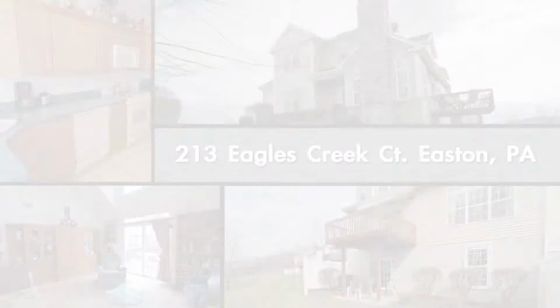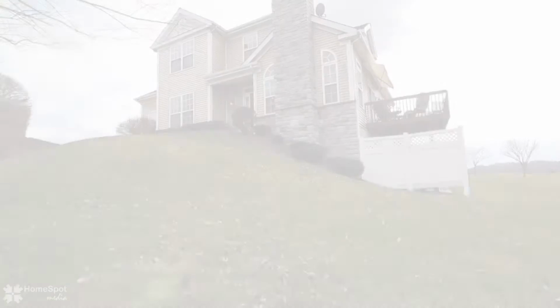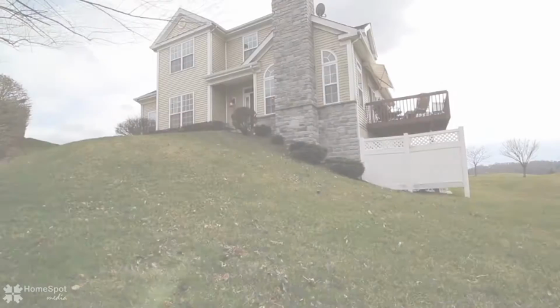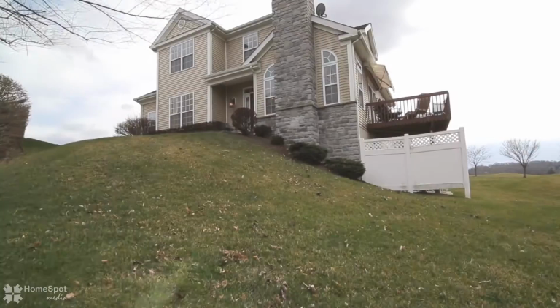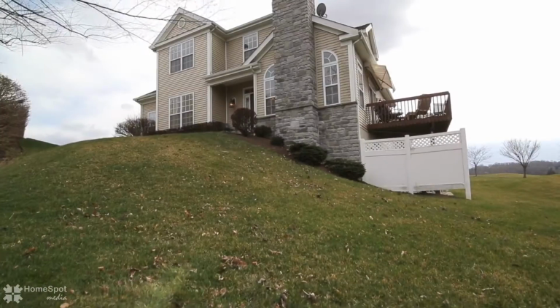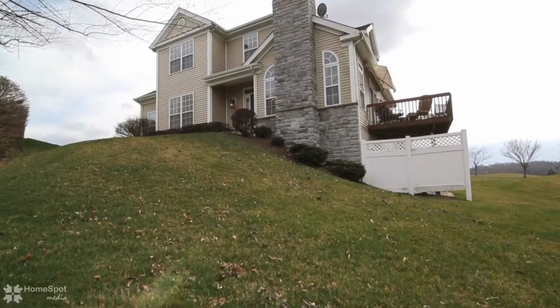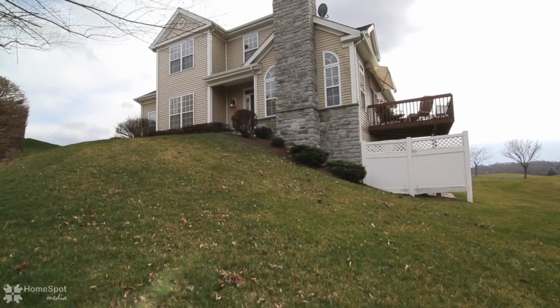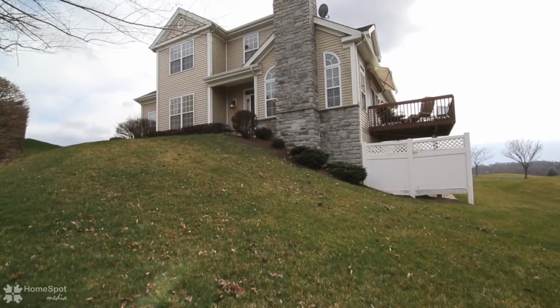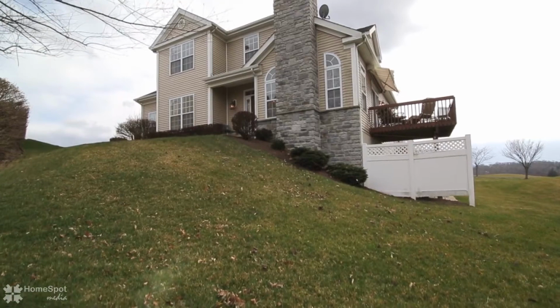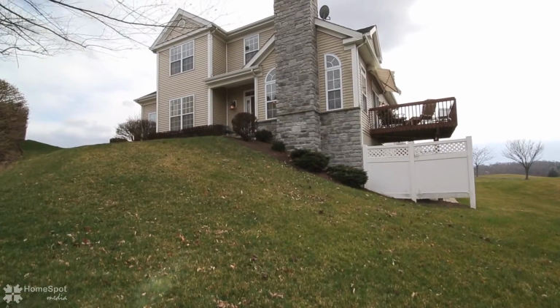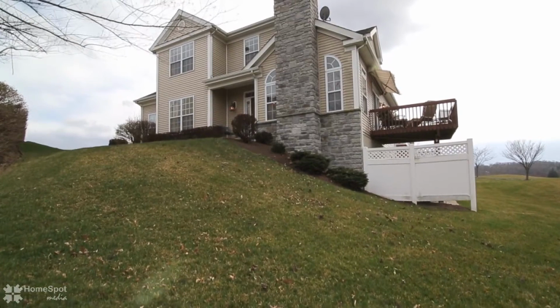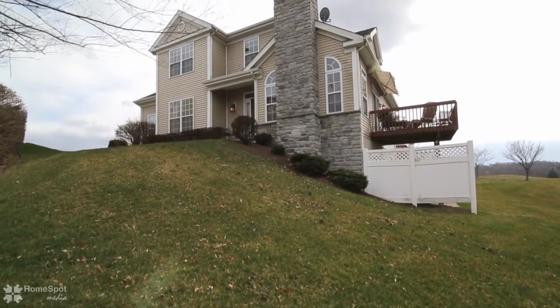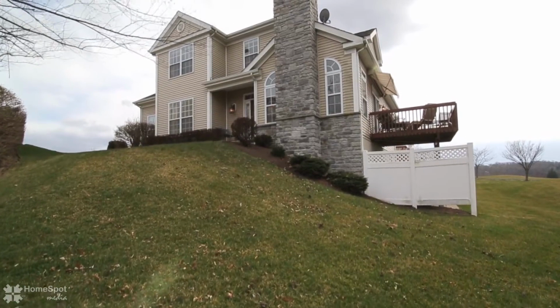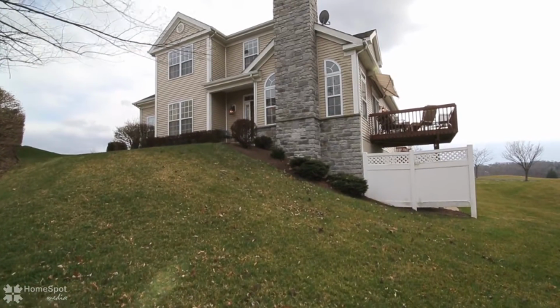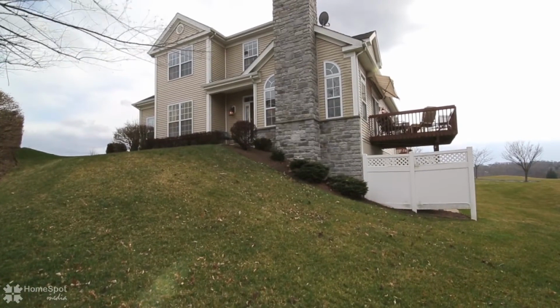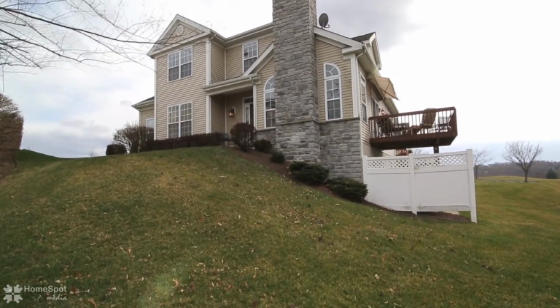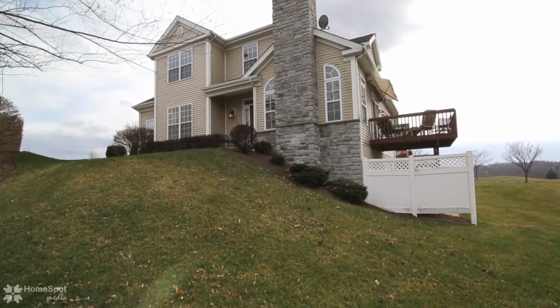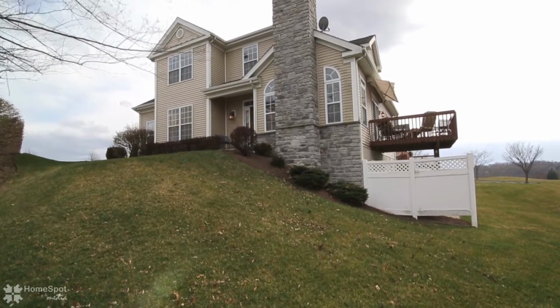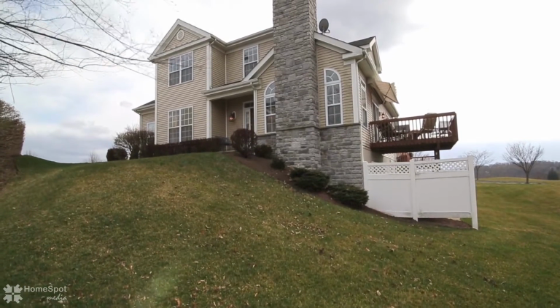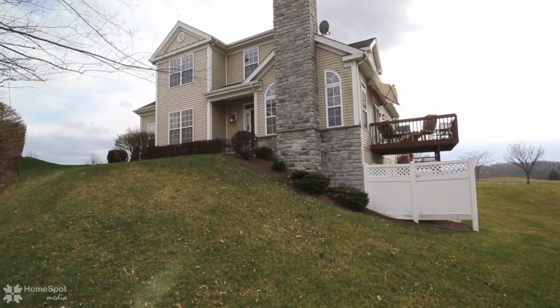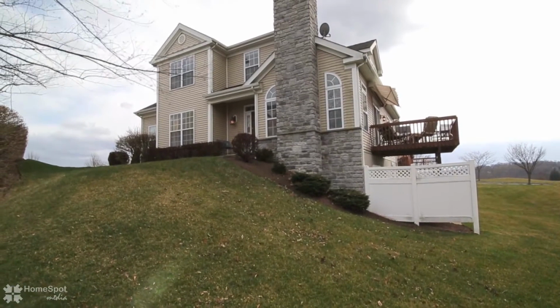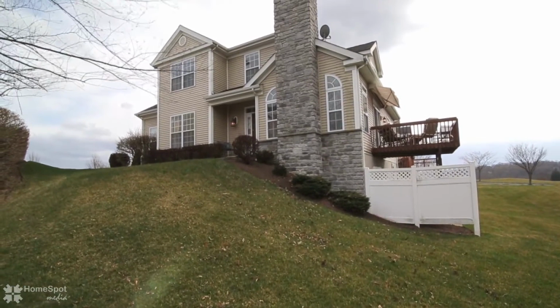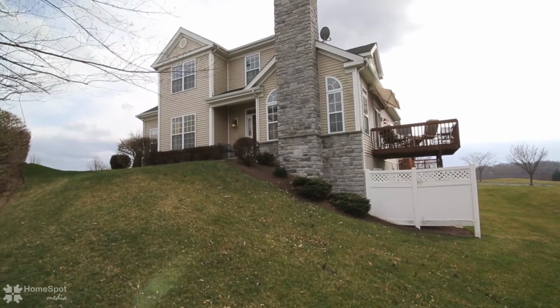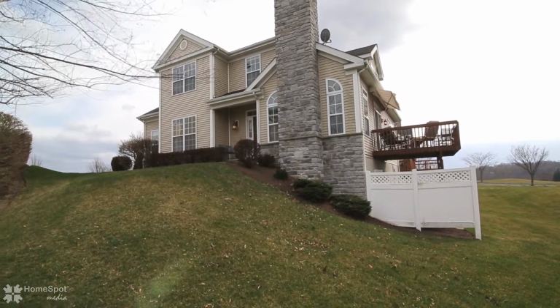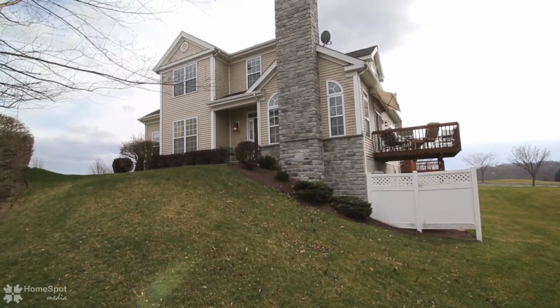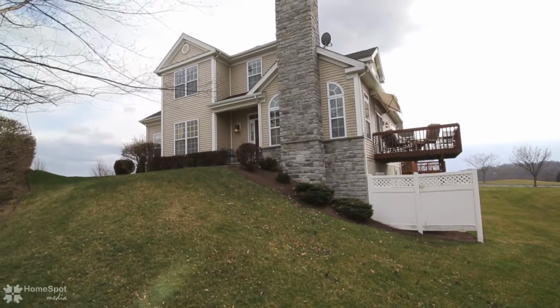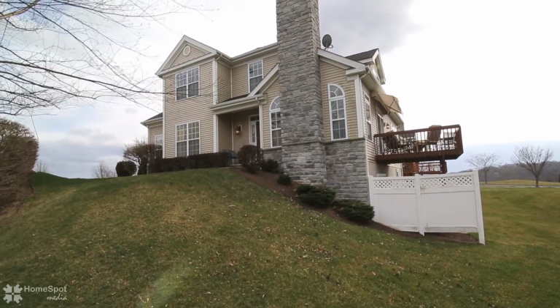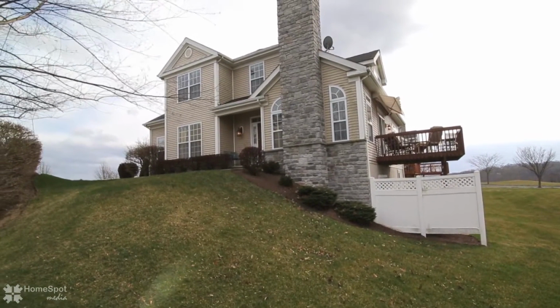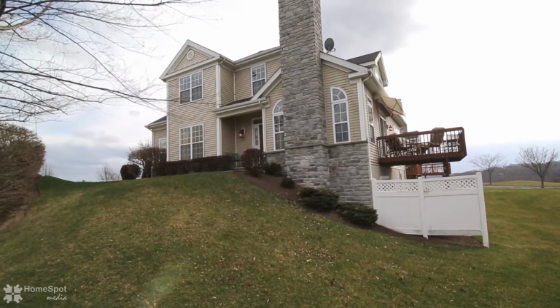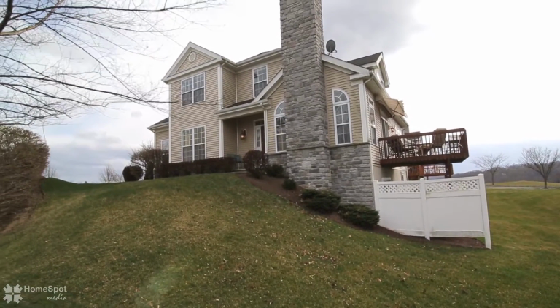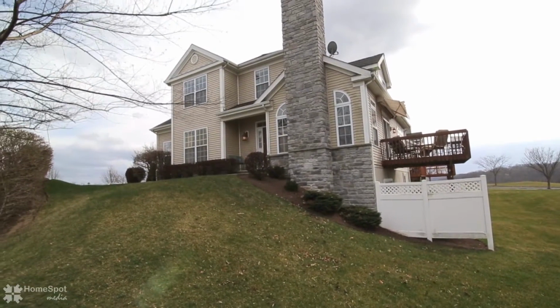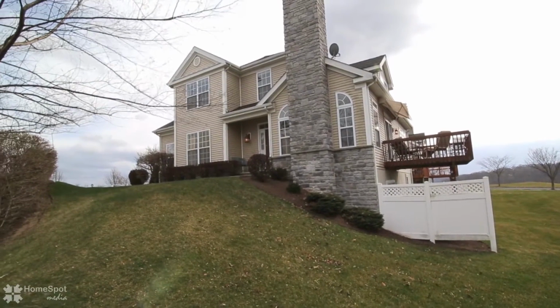Welcome to 213 Eagles Creek Court at the desirable community of Morgan Hill.